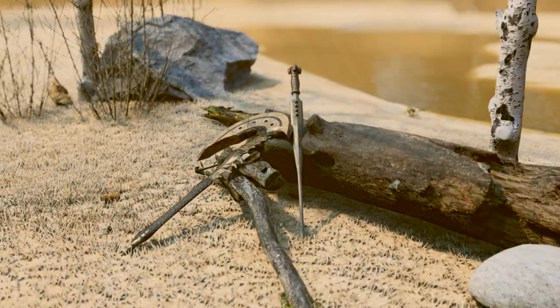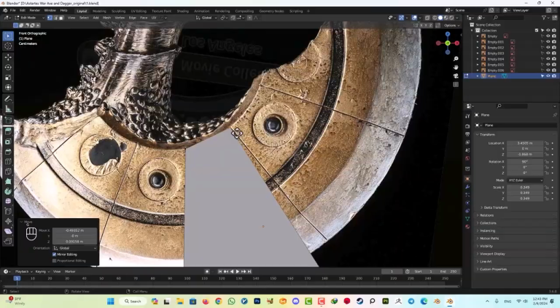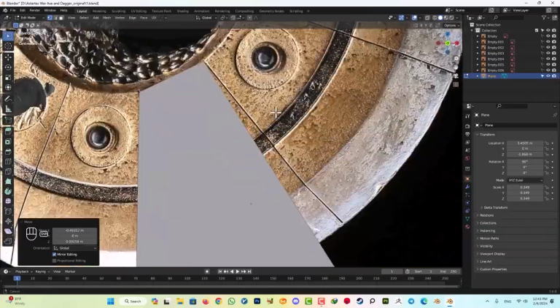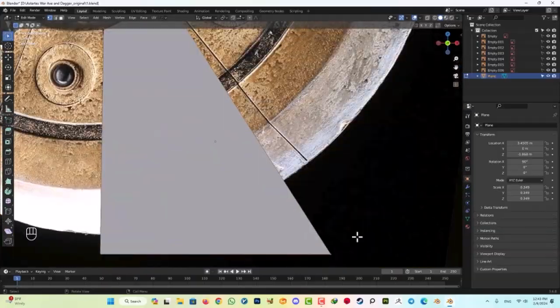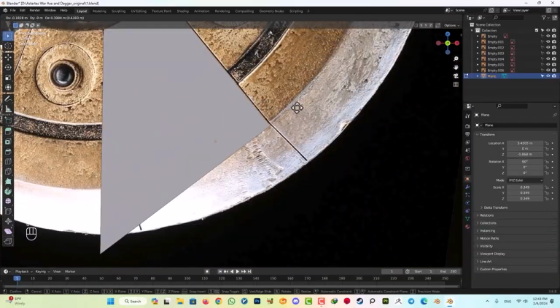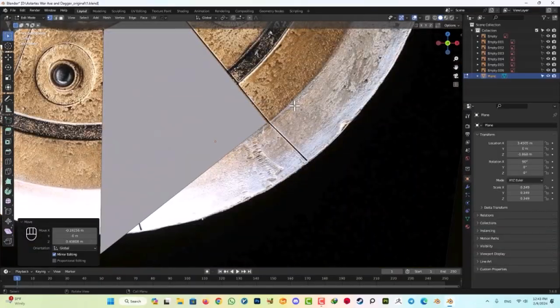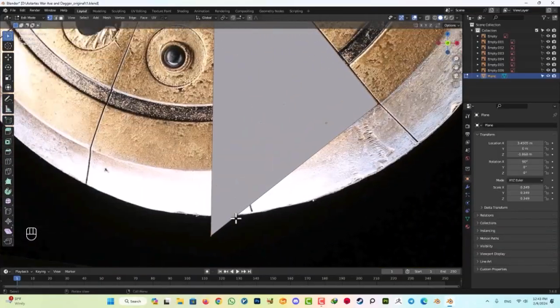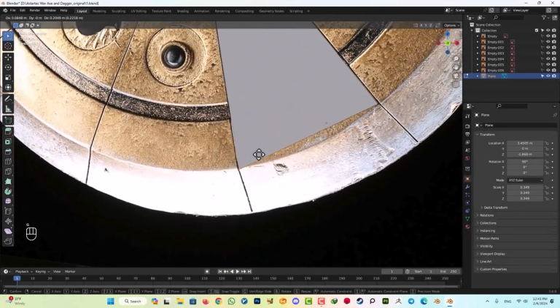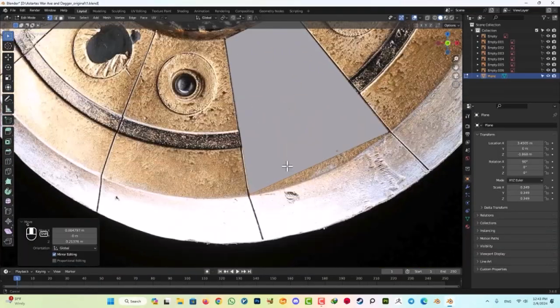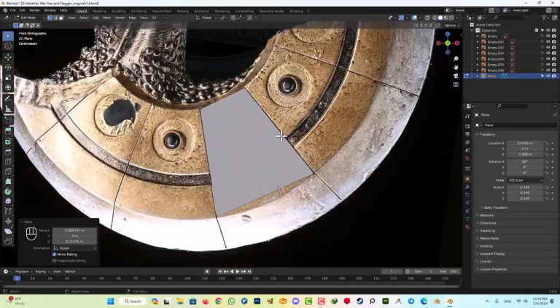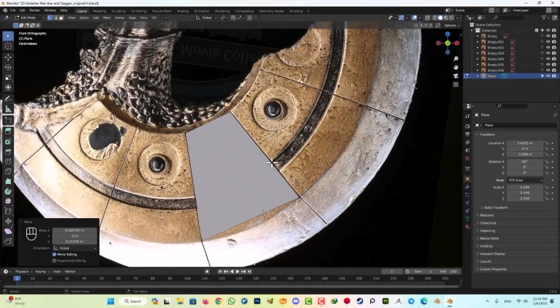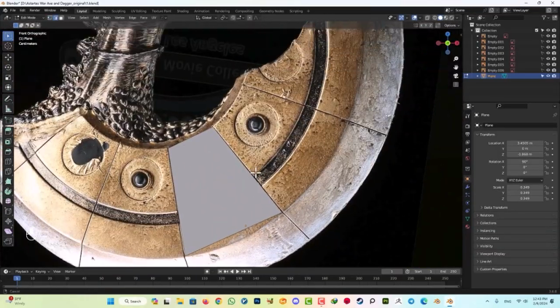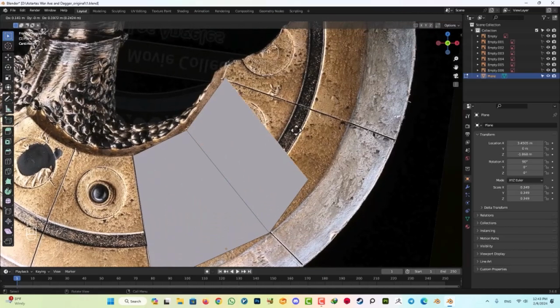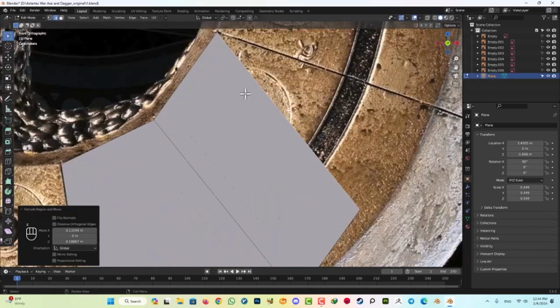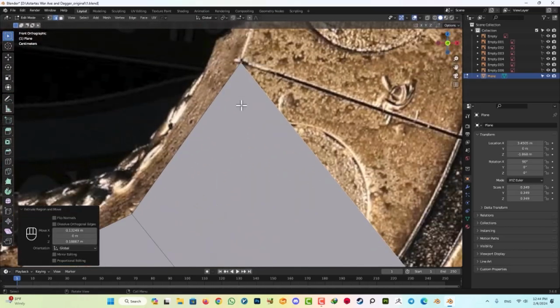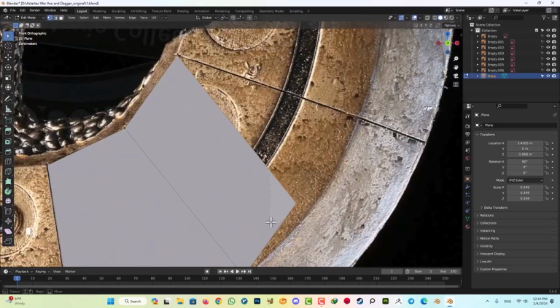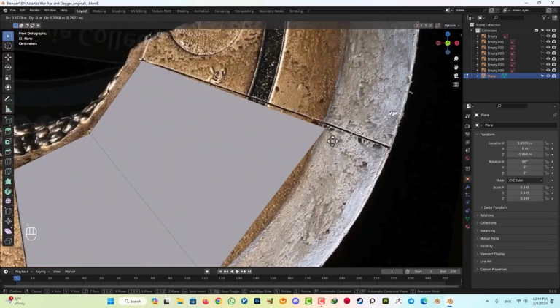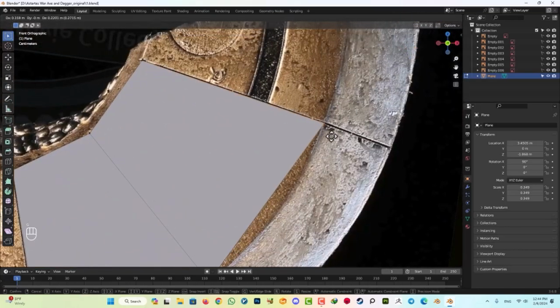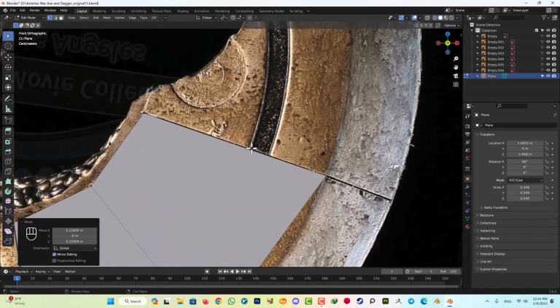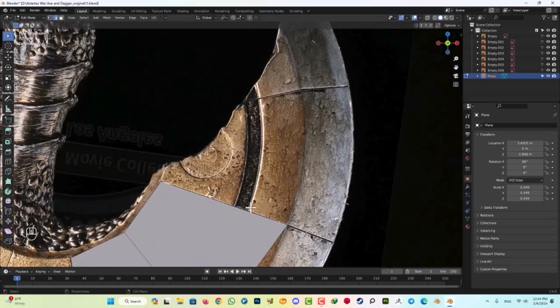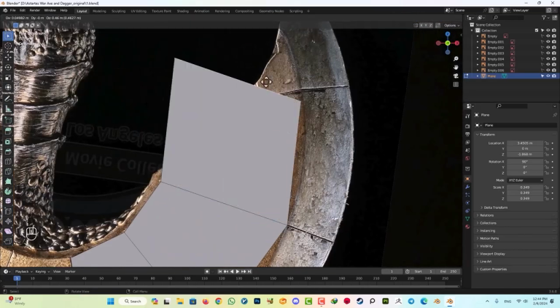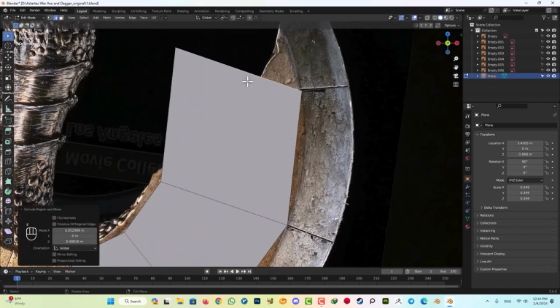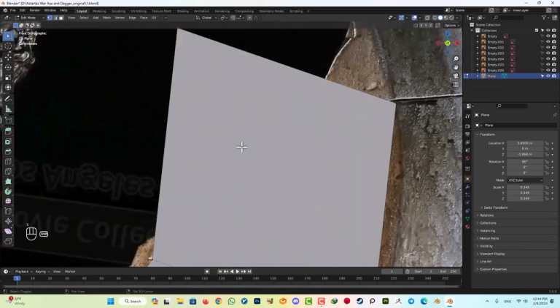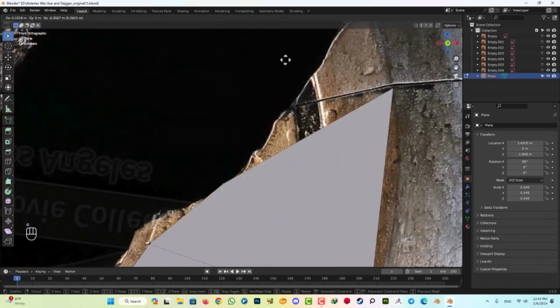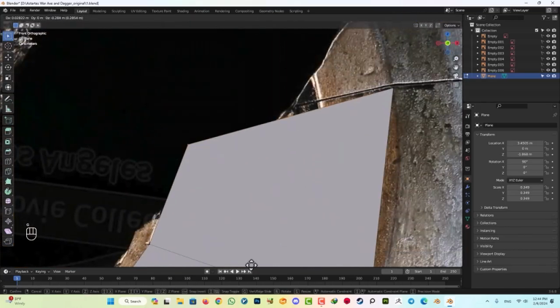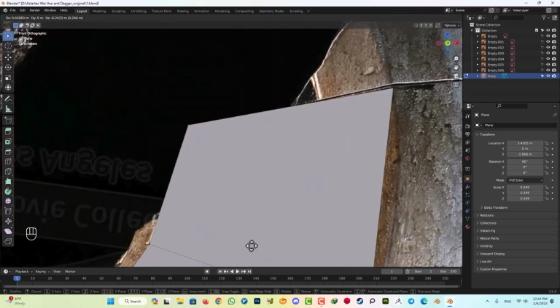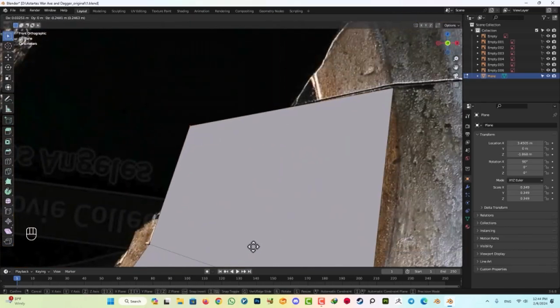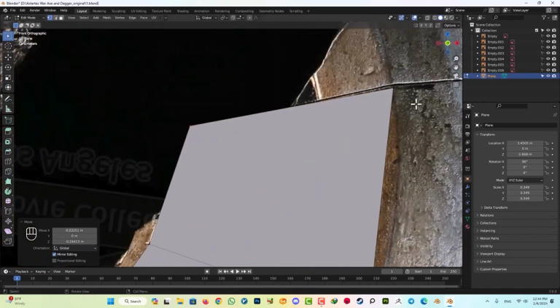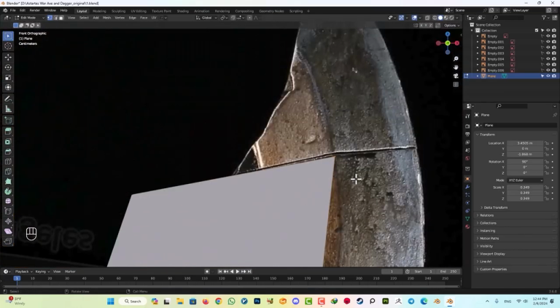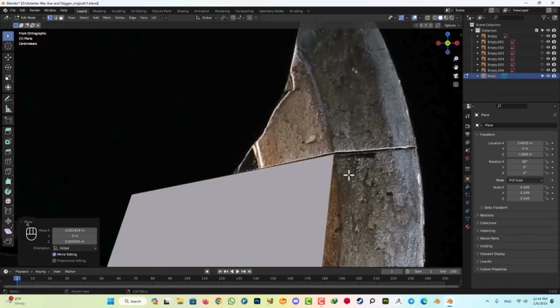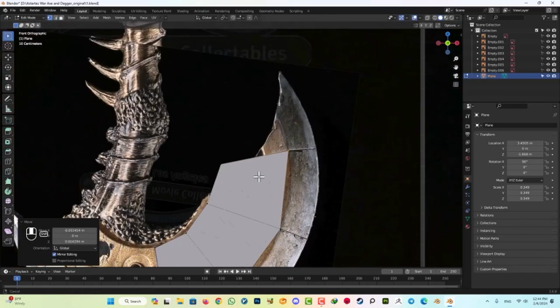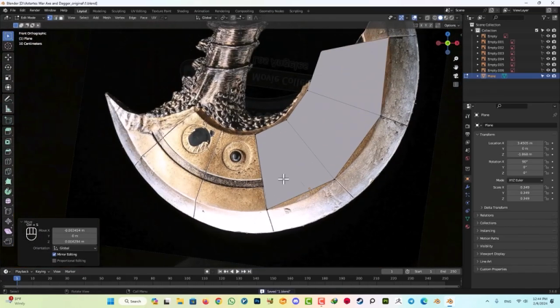Hi there, I'm Masi from Bridge Studio. In this tutorial, we're going to learn how to create a 3D axe and sword from scratch.